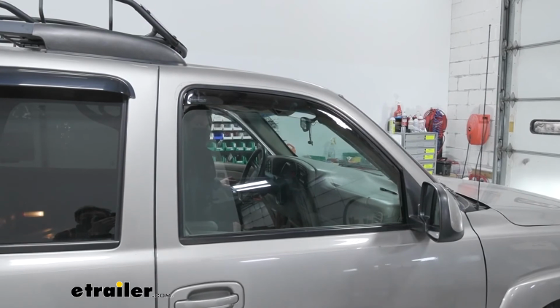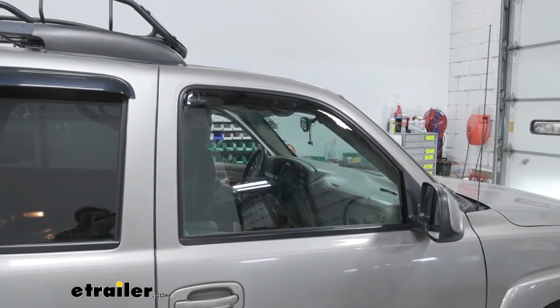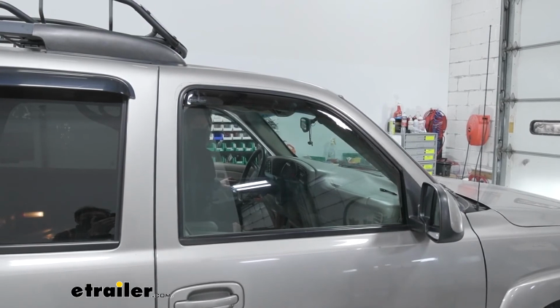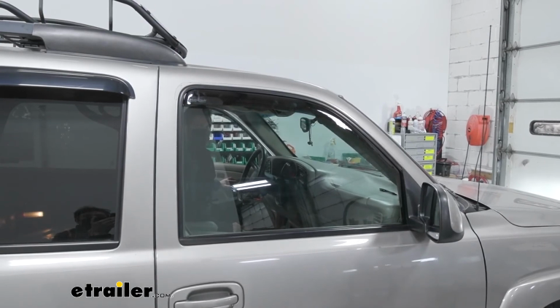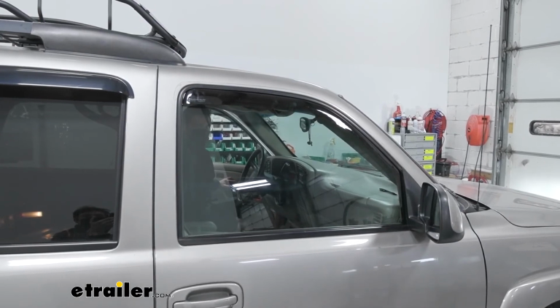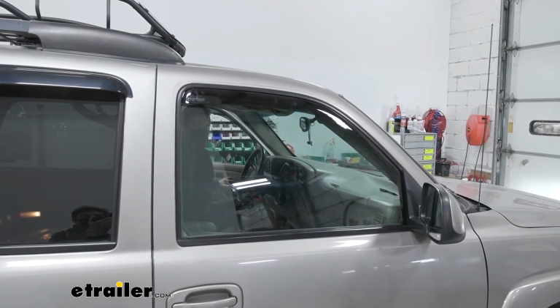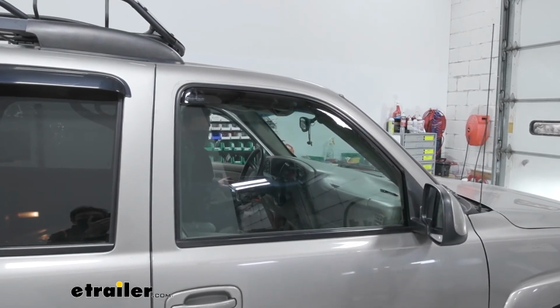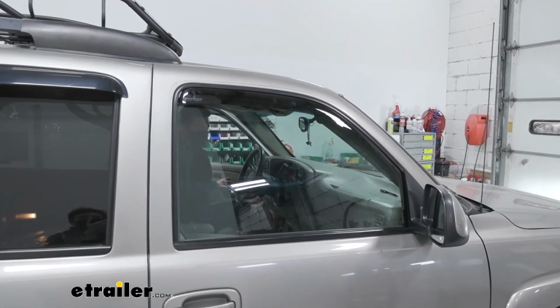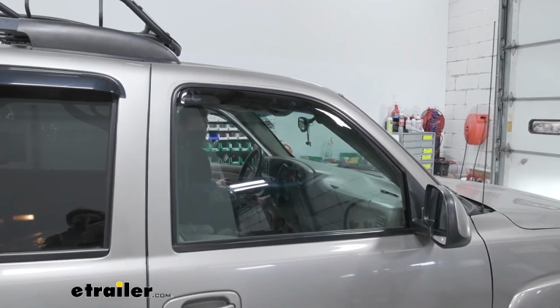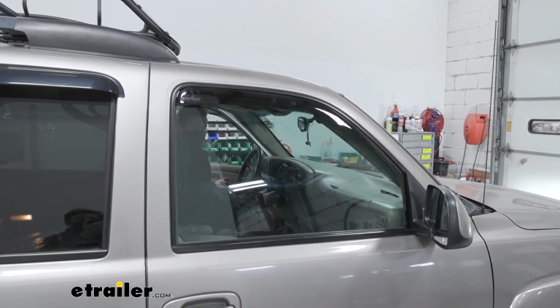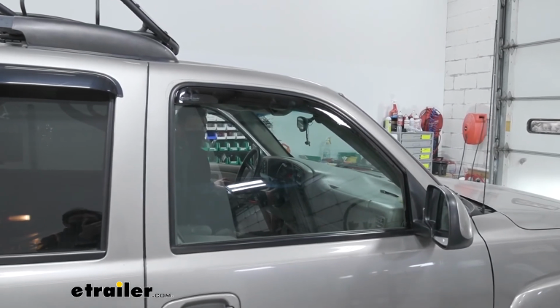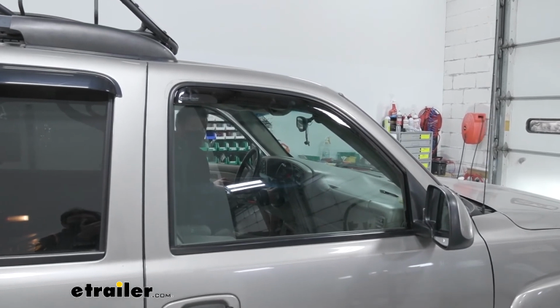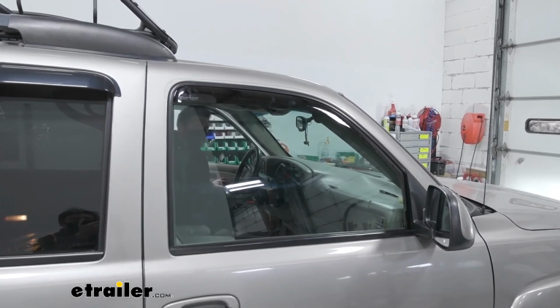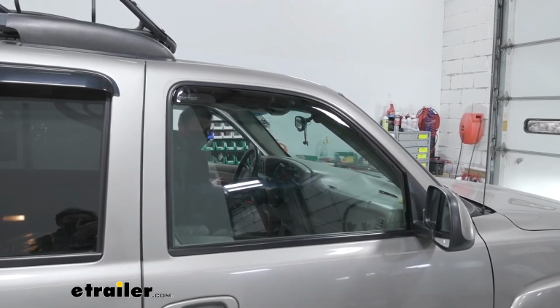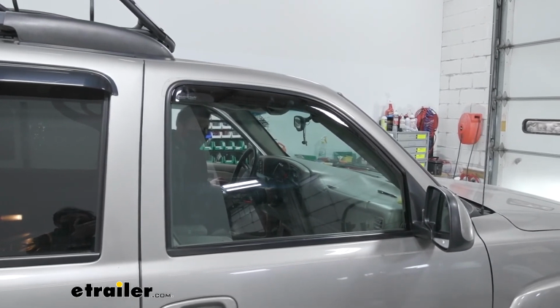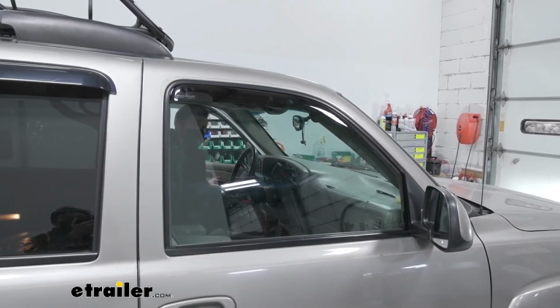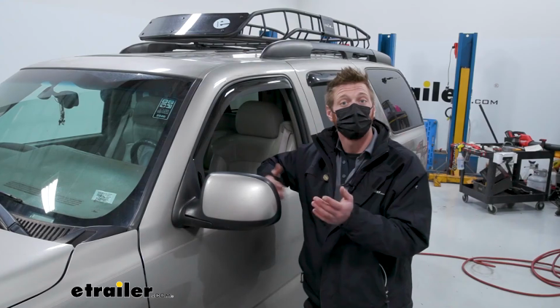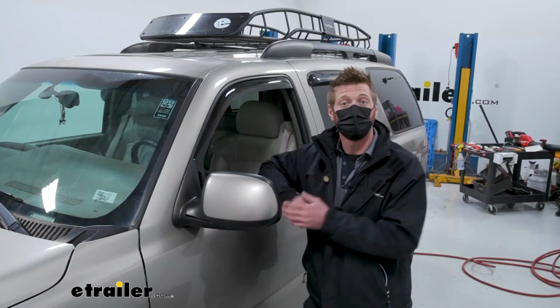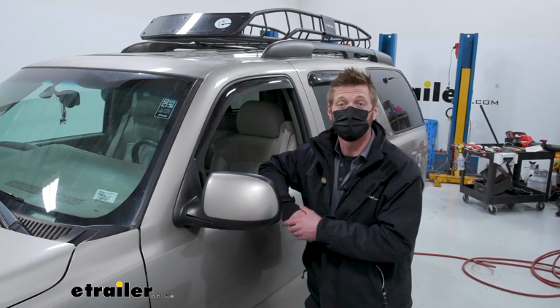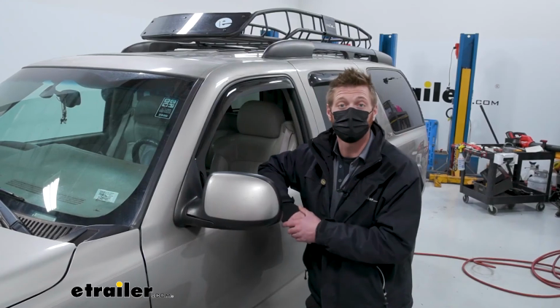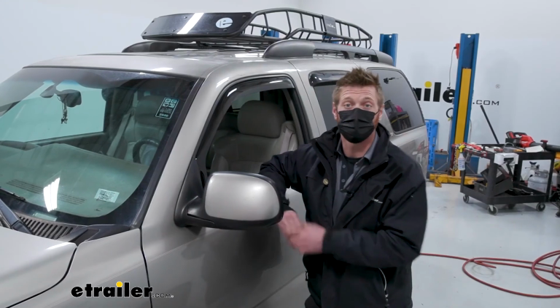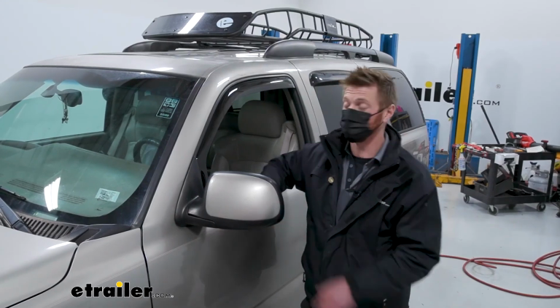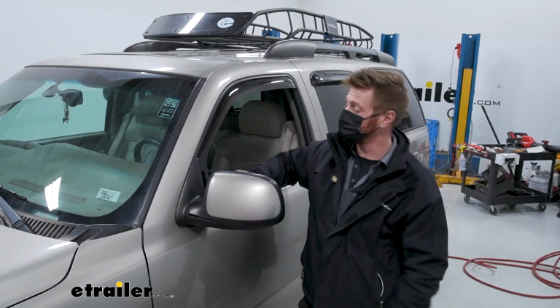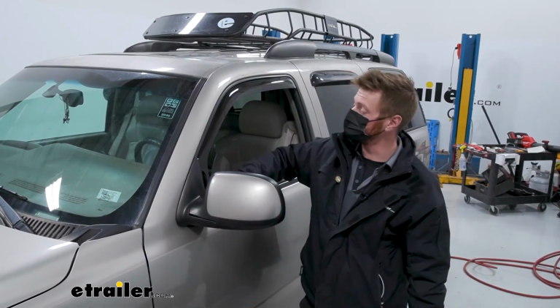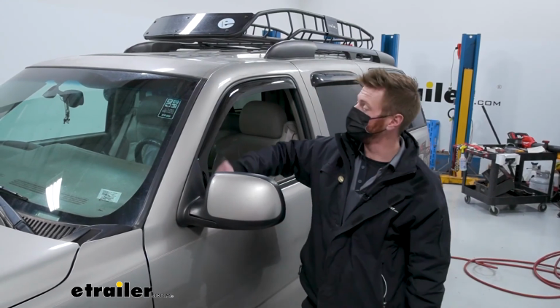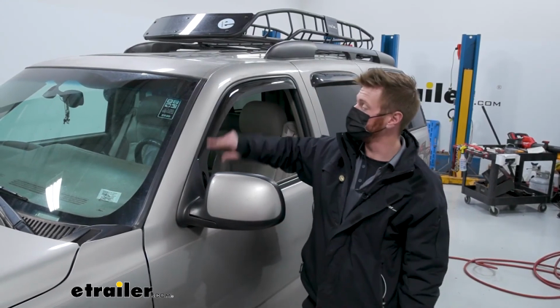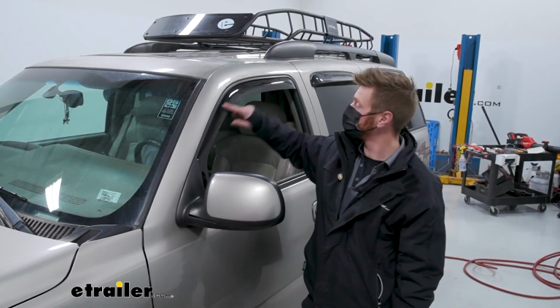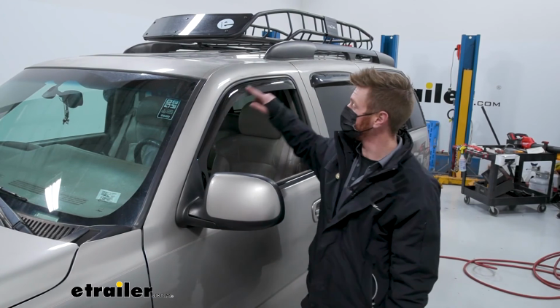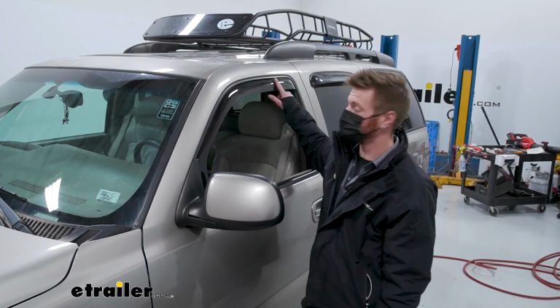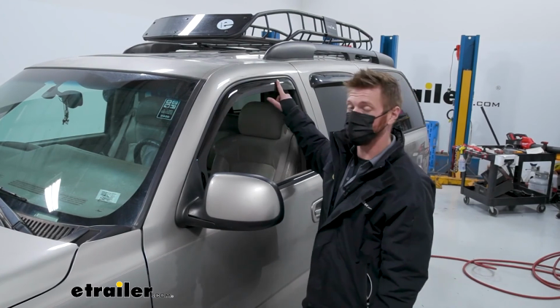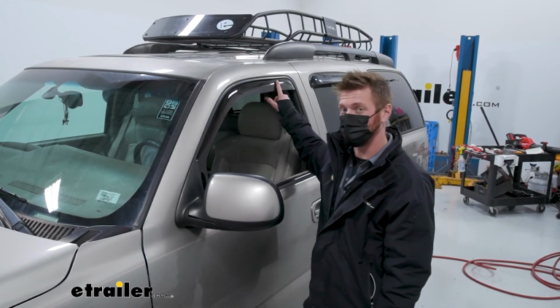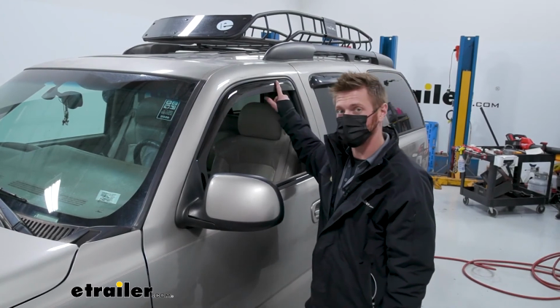Once that's done, do that same exact process on the other side. And that'll do it for a look at the WeatherTech rain guards.